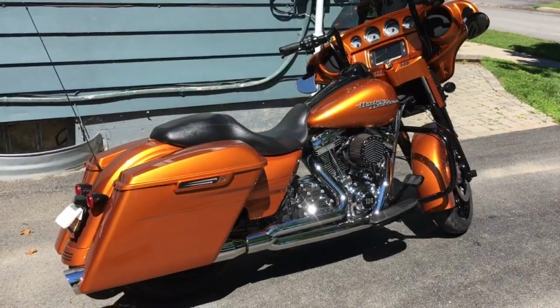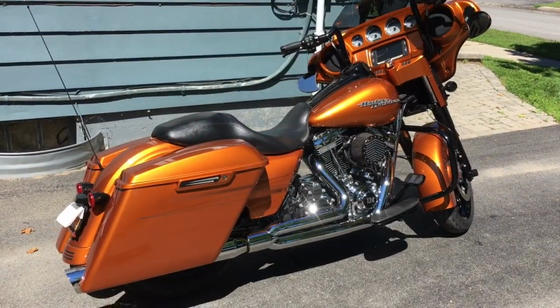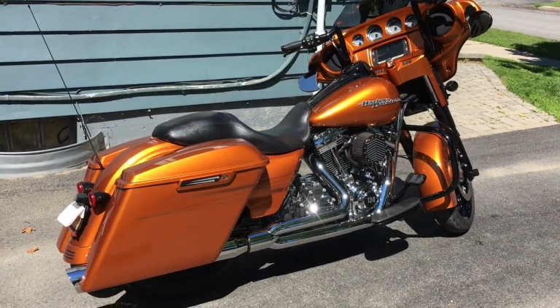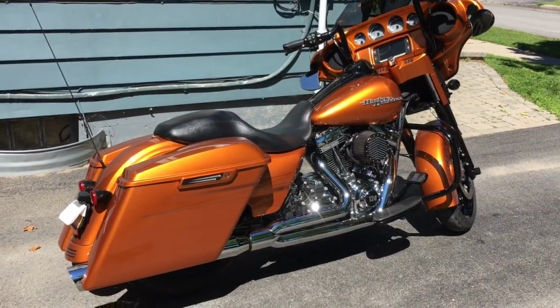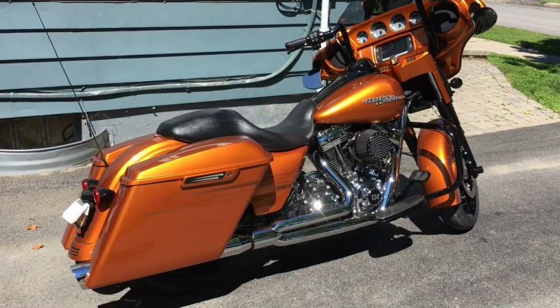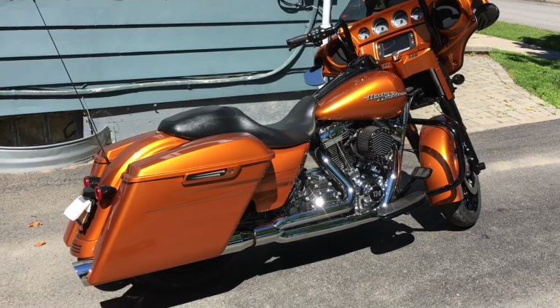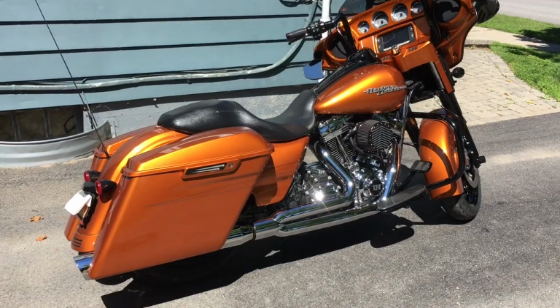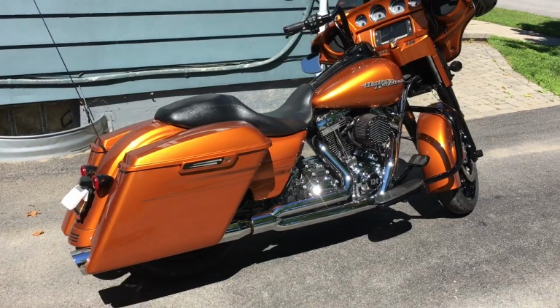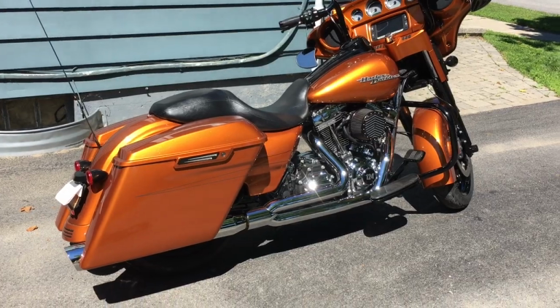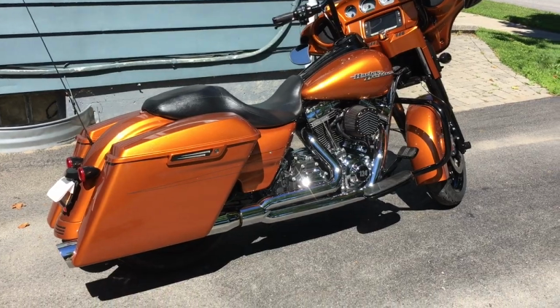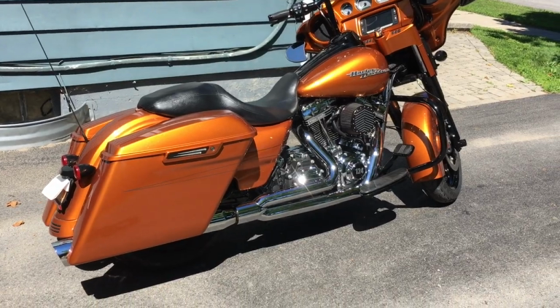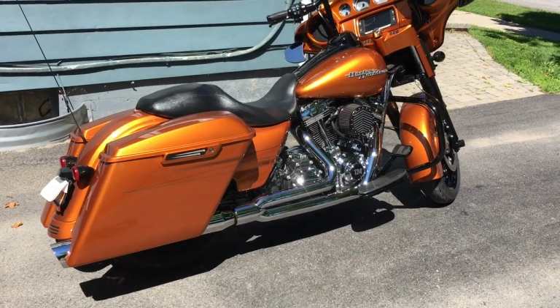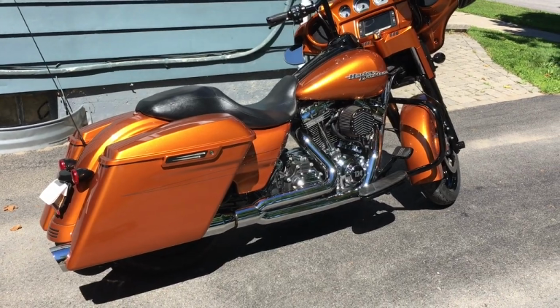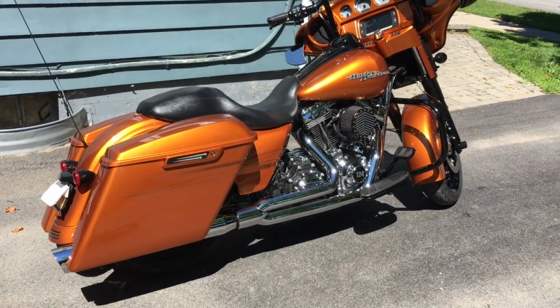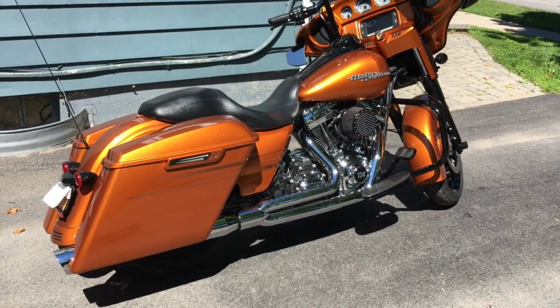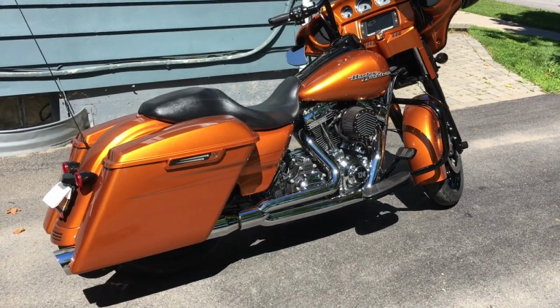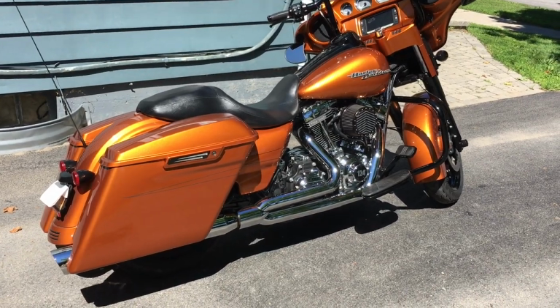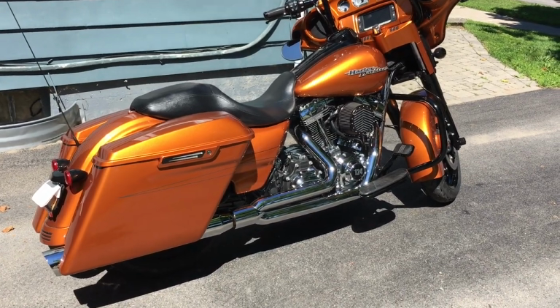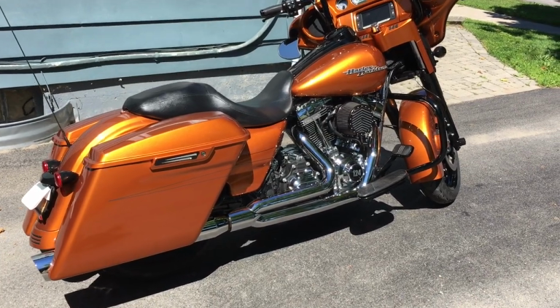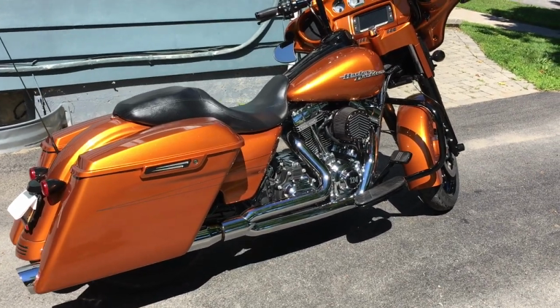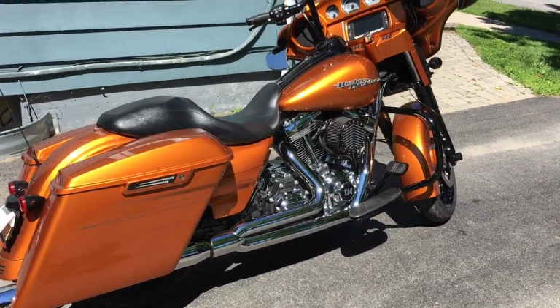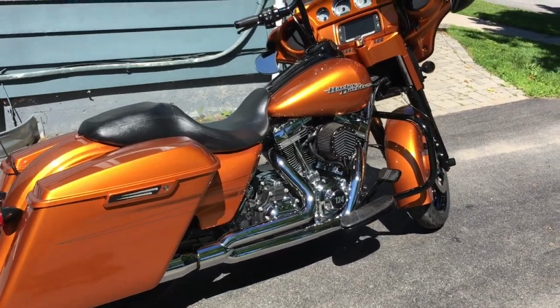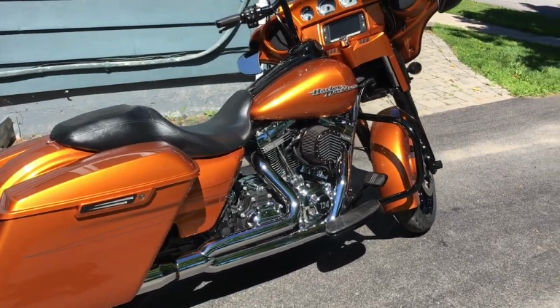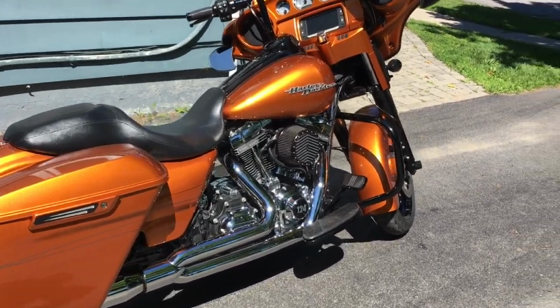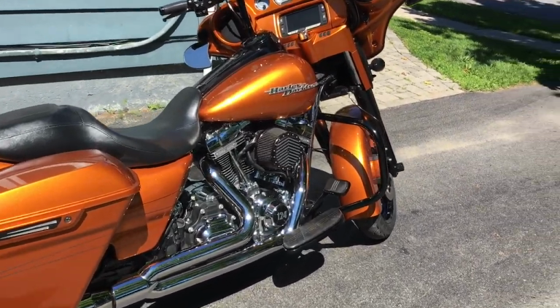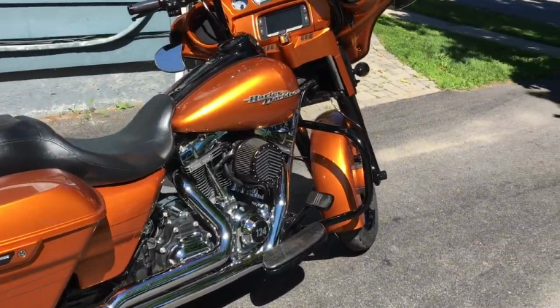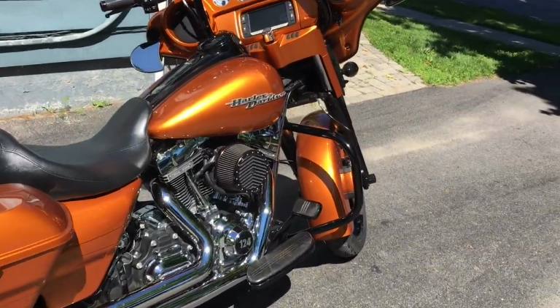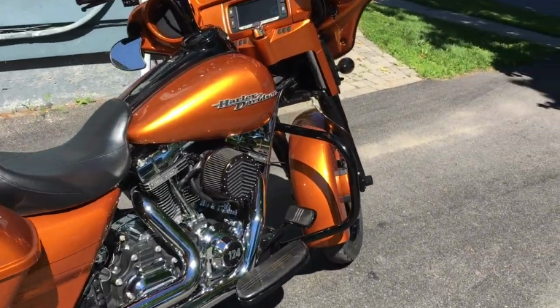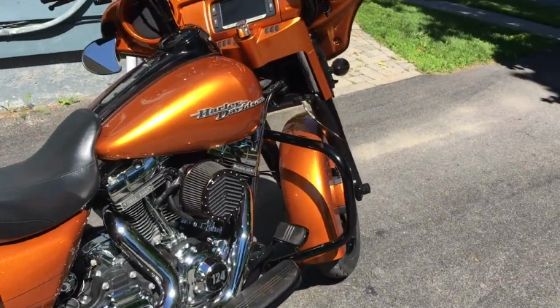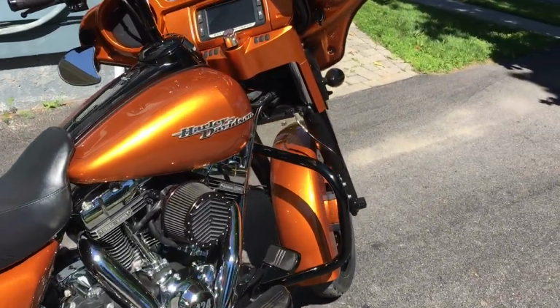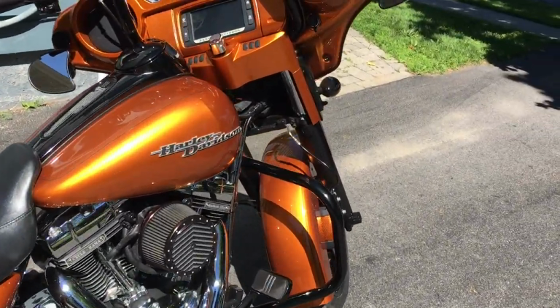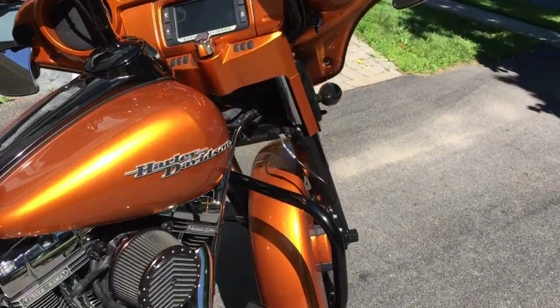Hey everyone, it's Target64 here again. The bike is warmed up now. You can hear how this thing sounds.